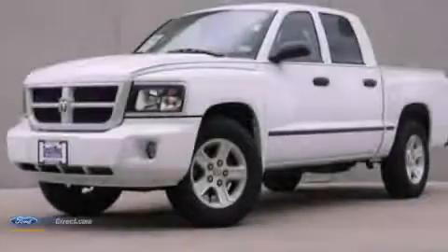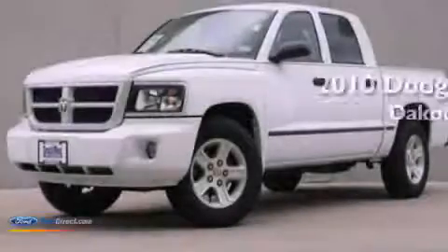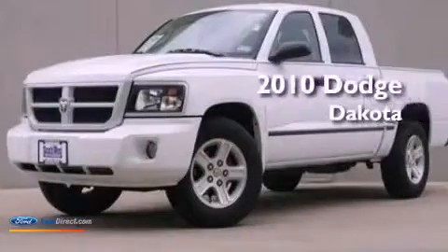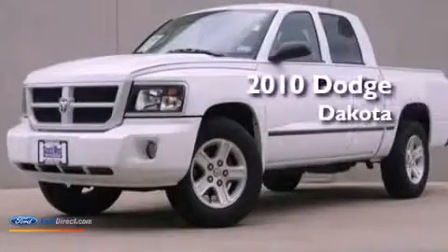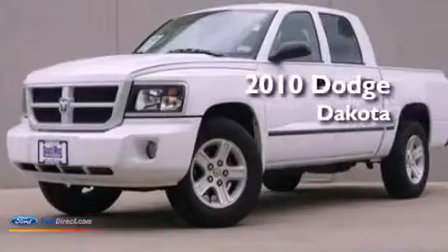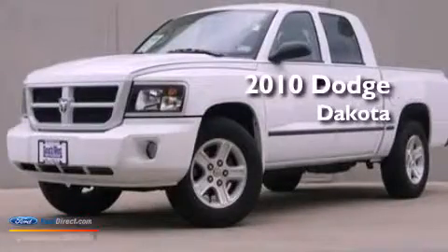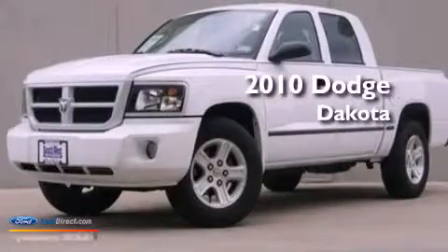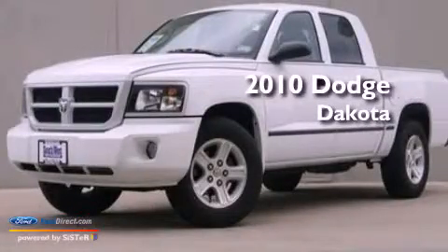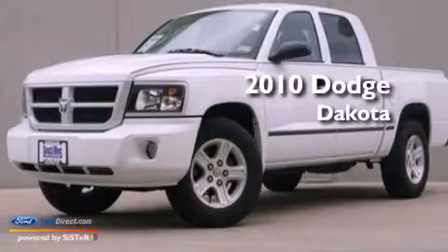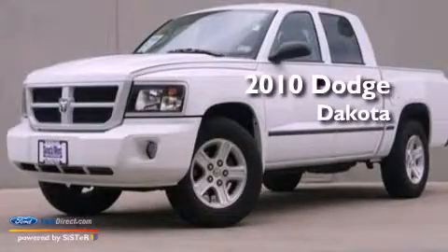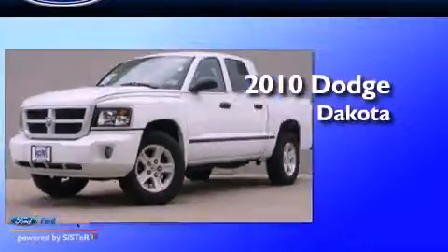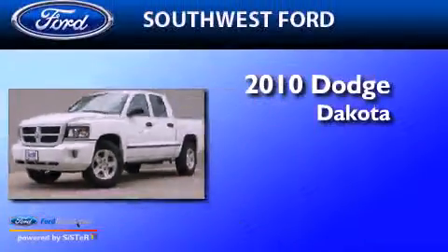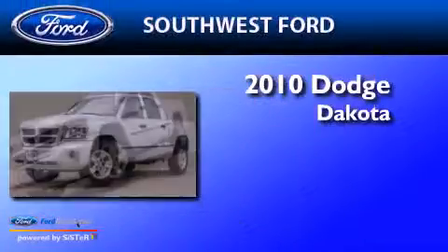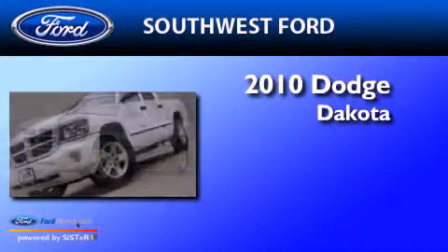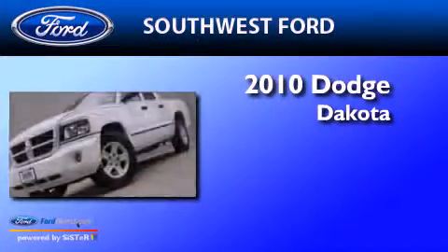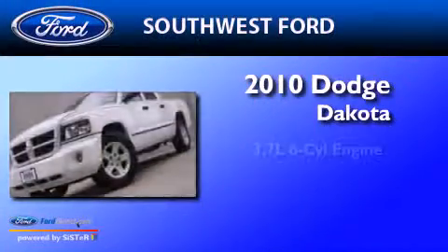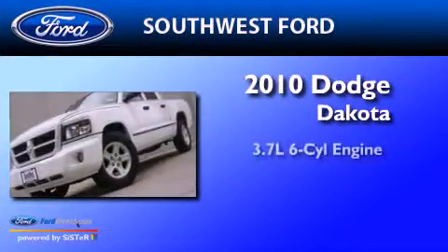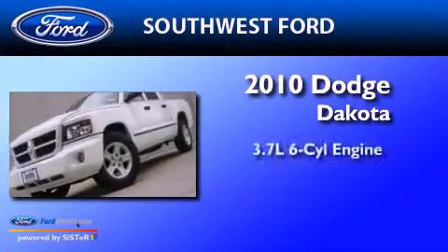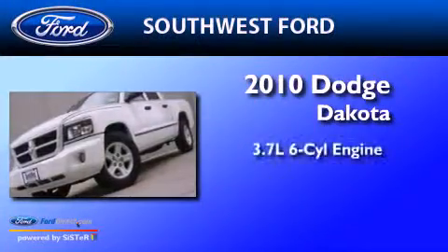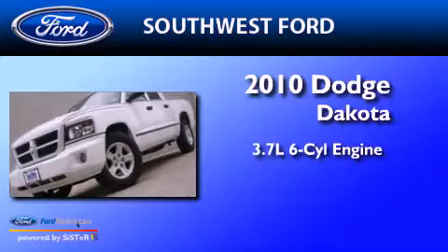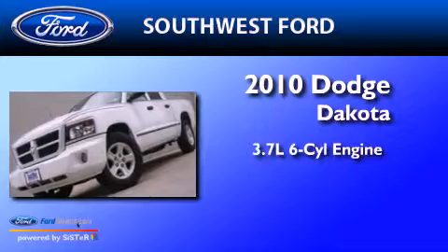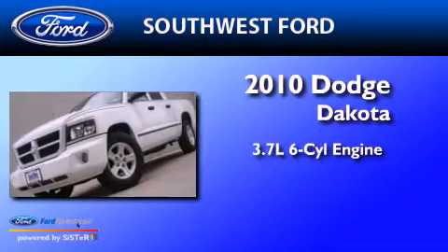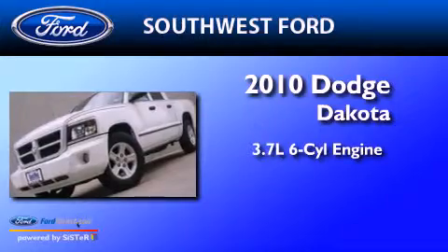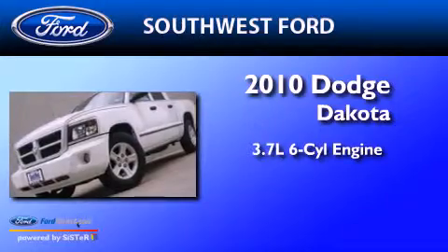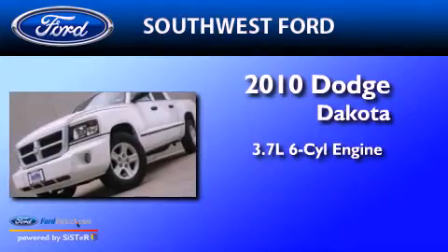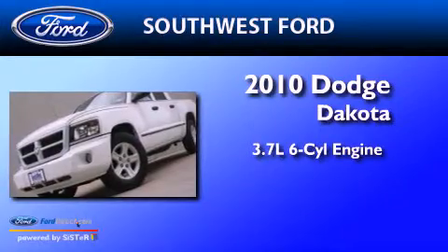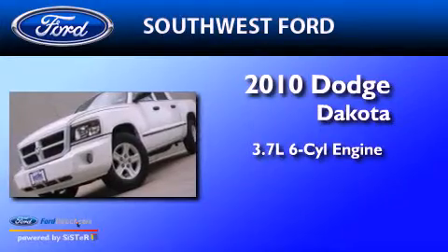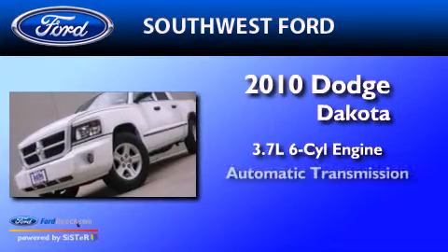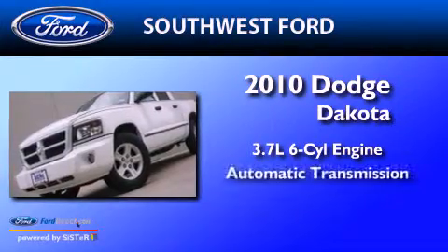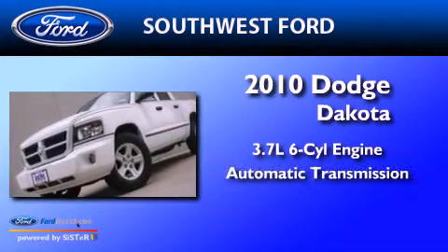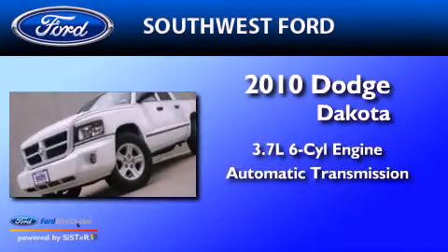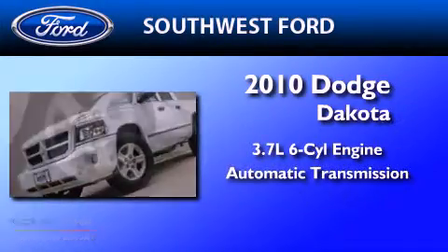This is a 2010 Dodge Dakota. It has a 3.7-liter six-cylinder engine and an automatic transmission.